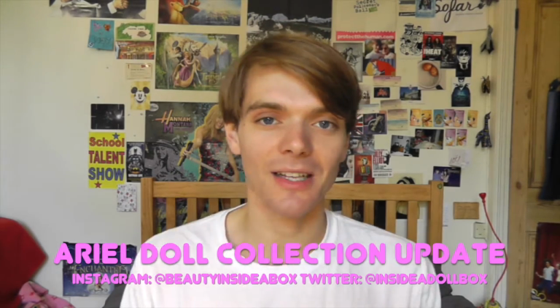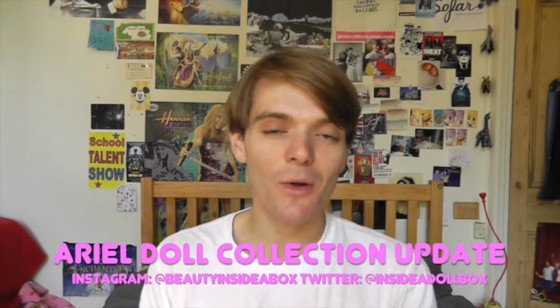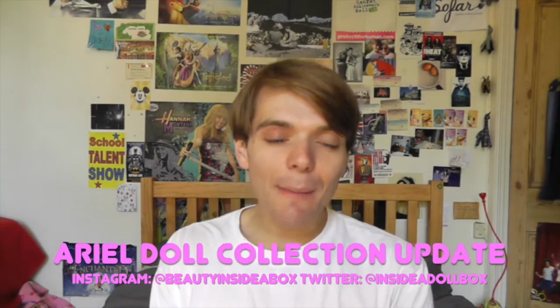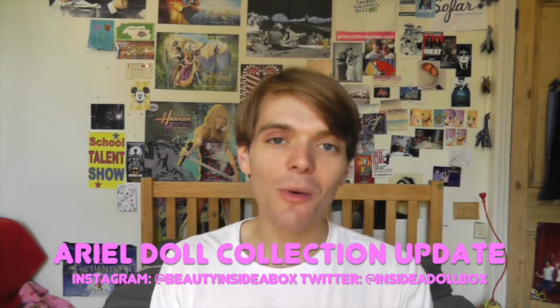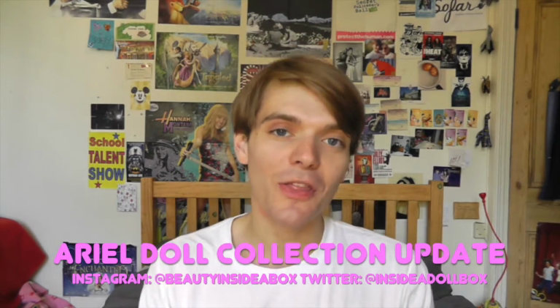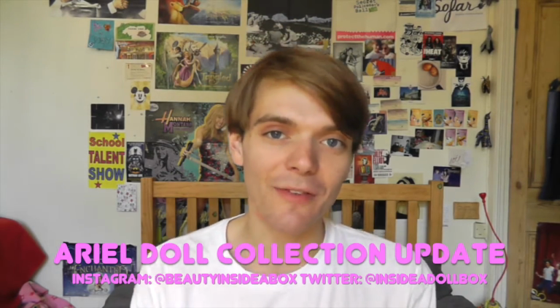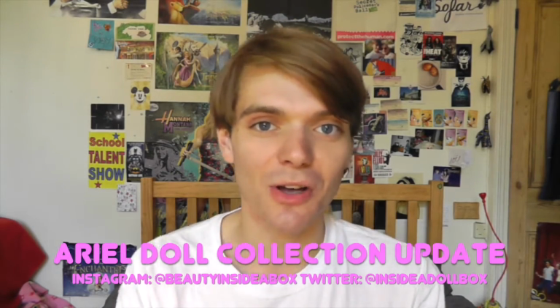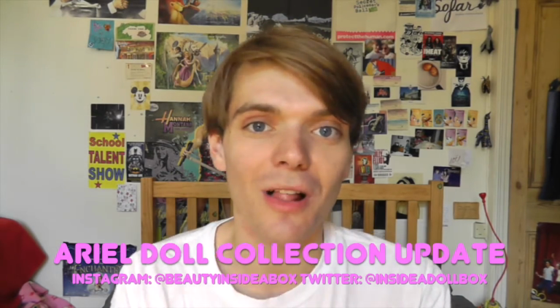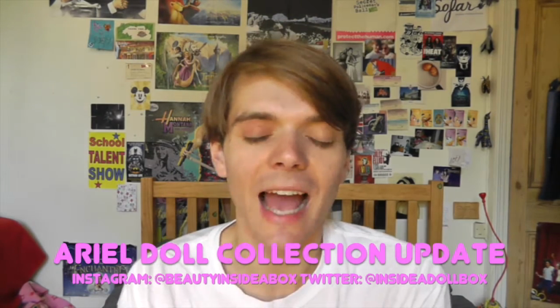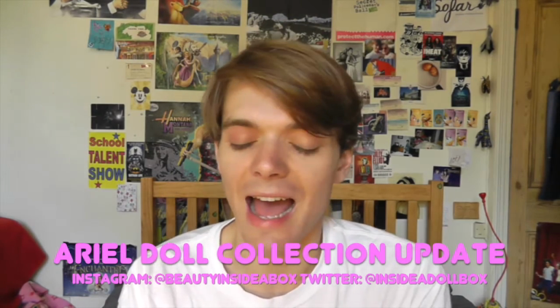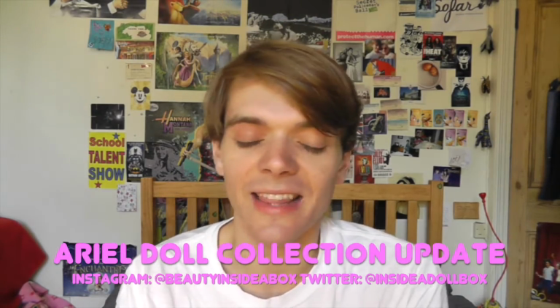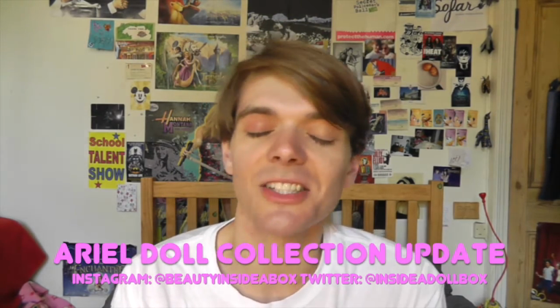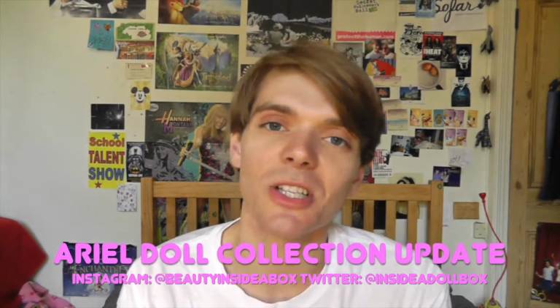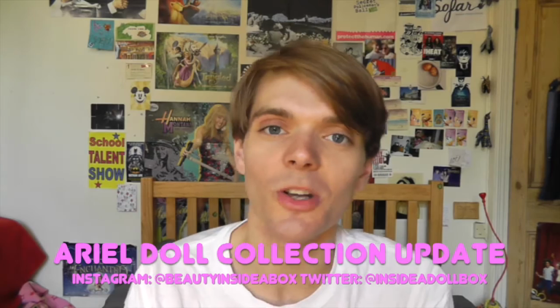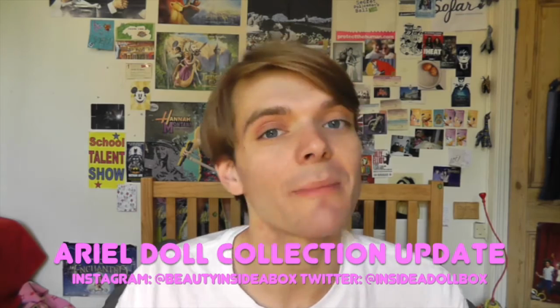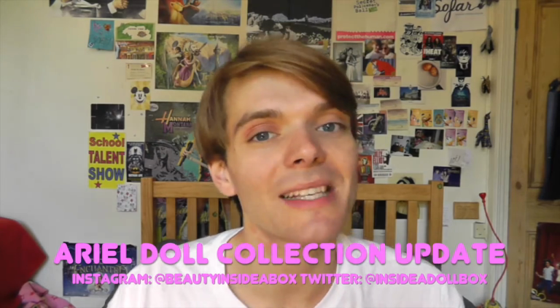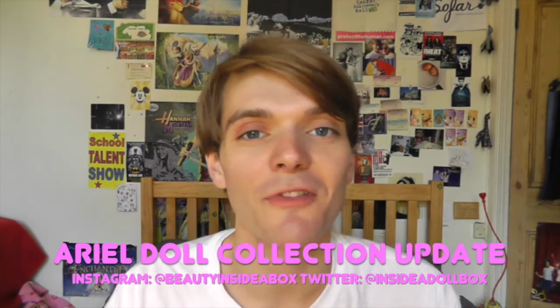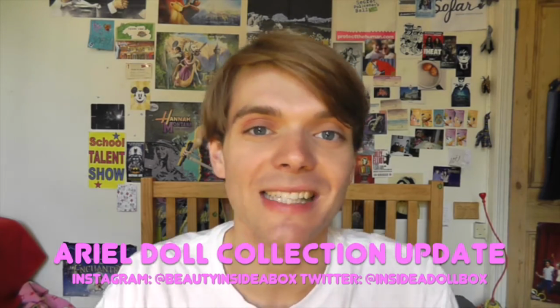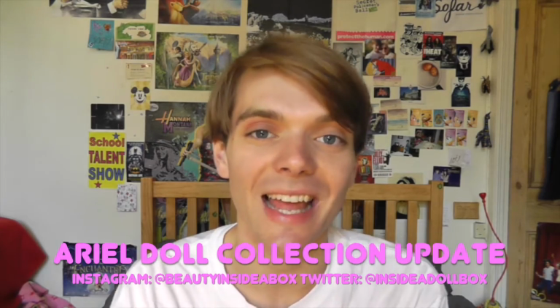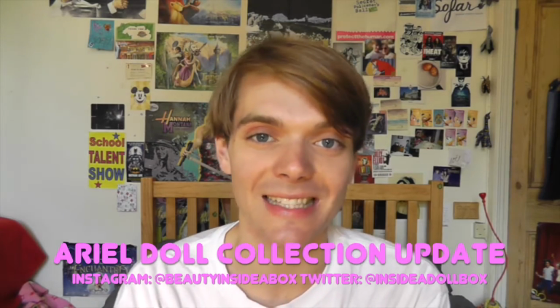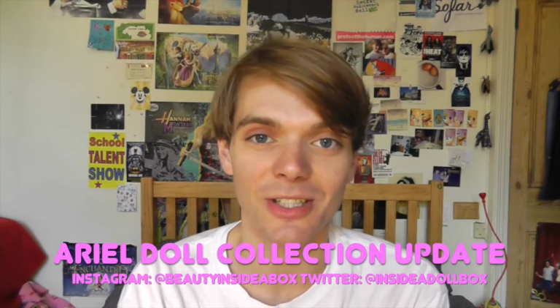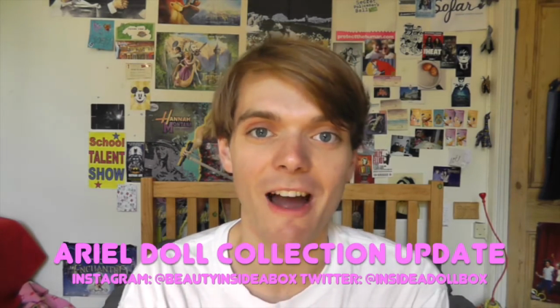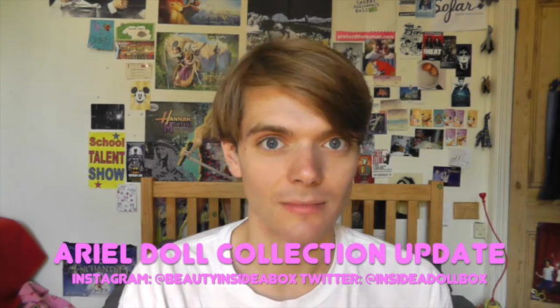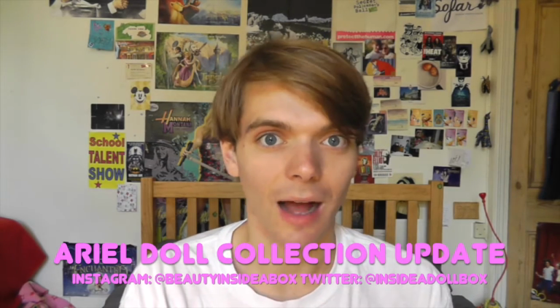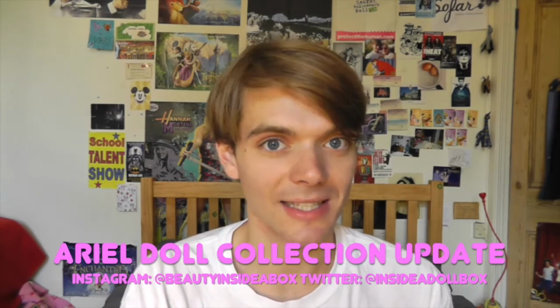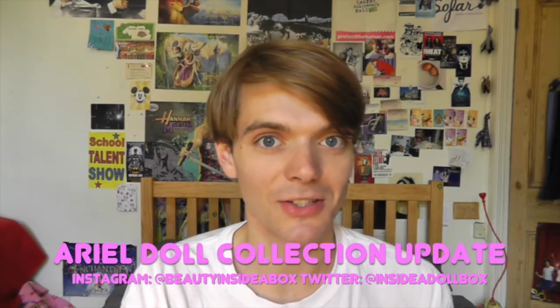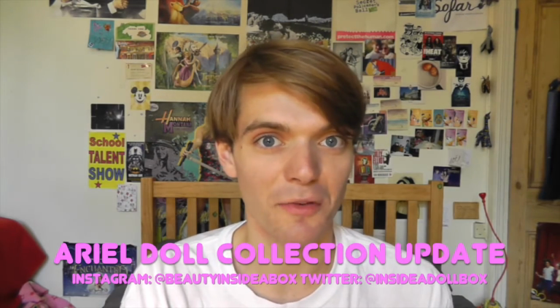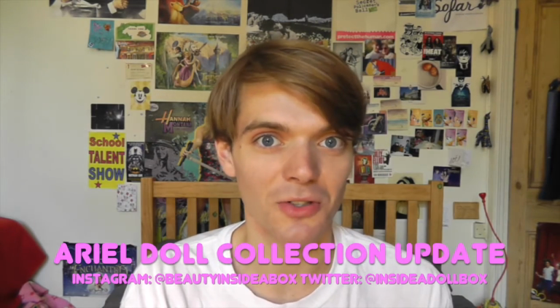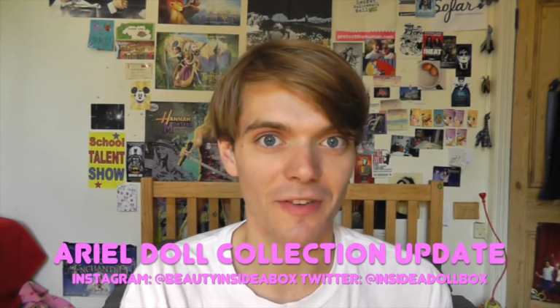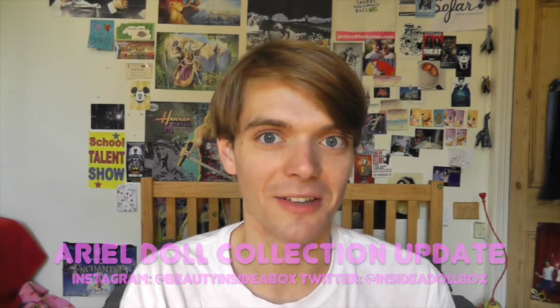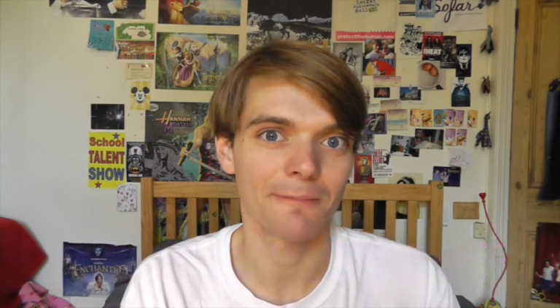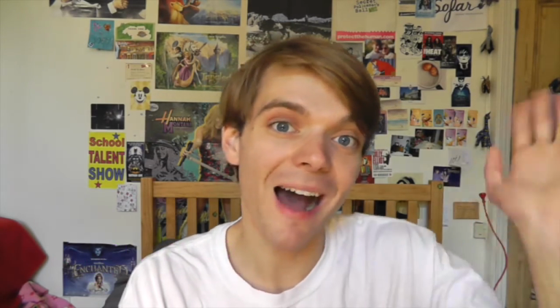So let me know what you think of the doll, and thanks so much for watching. Please don't forget to like and subscribe. I'll see you soon for more doll videos. Bye!